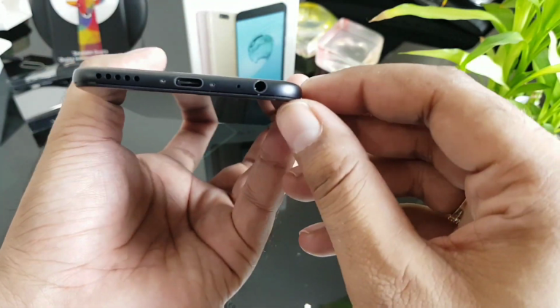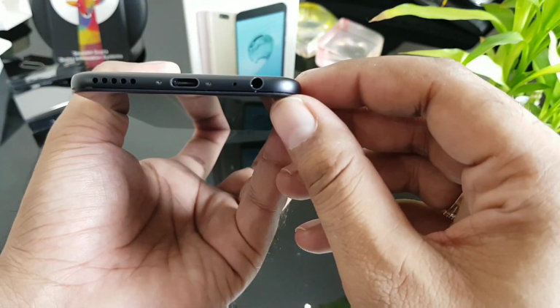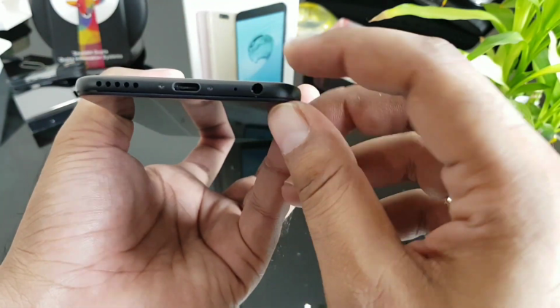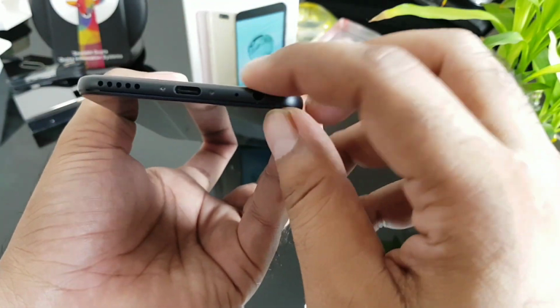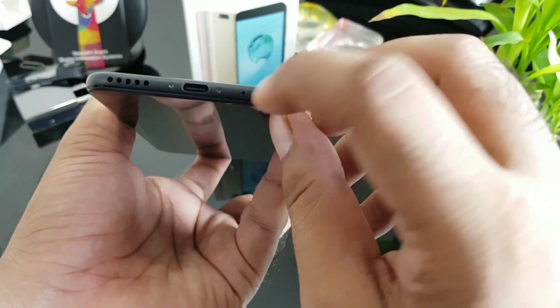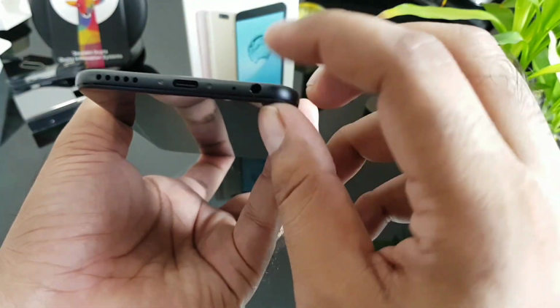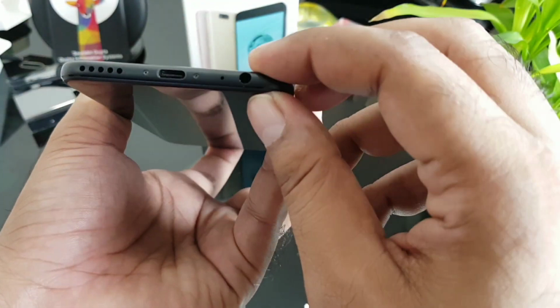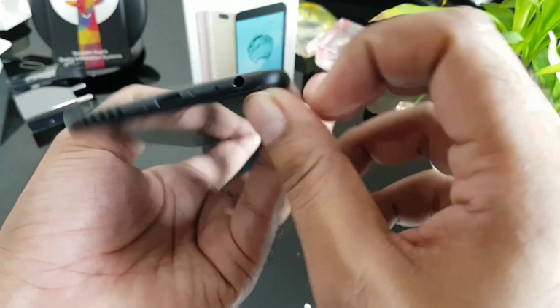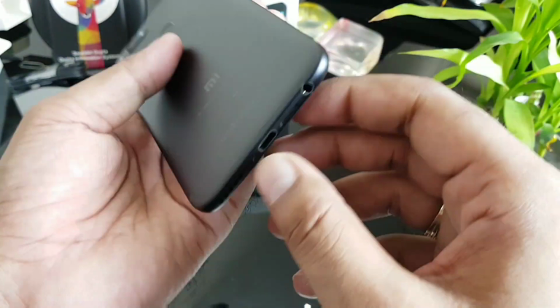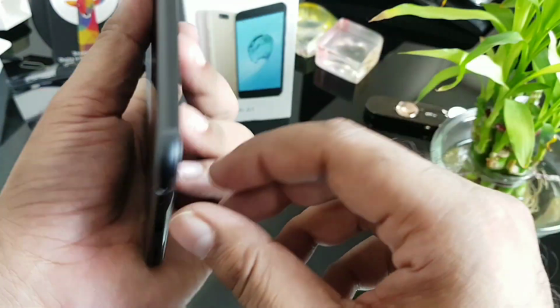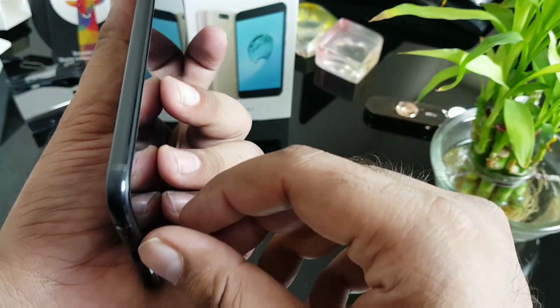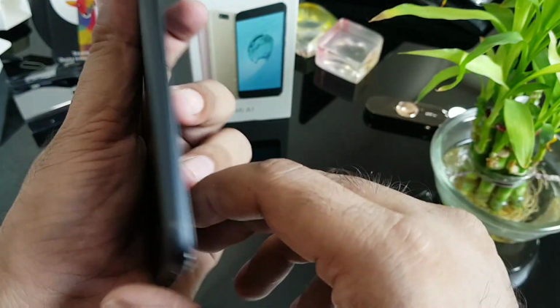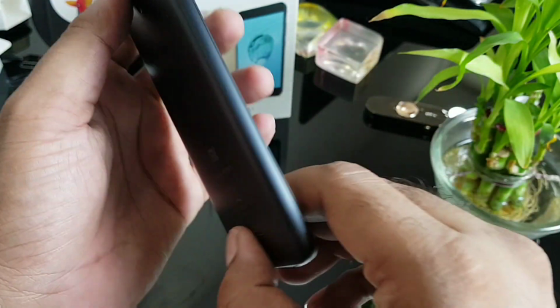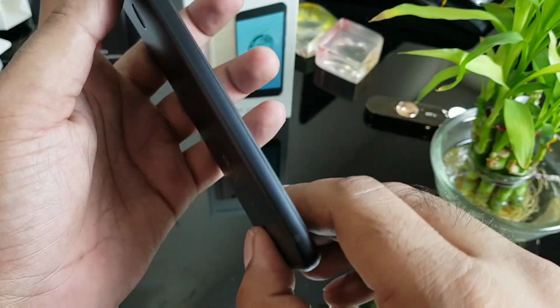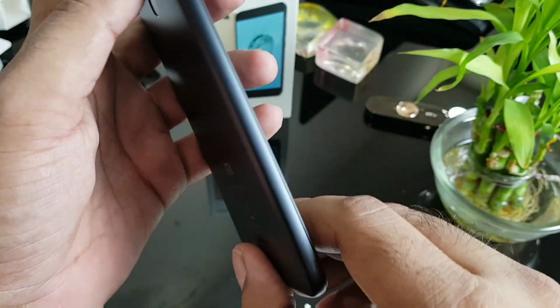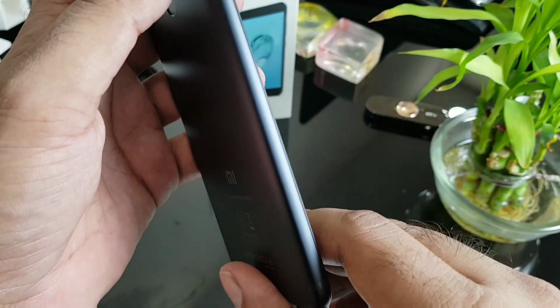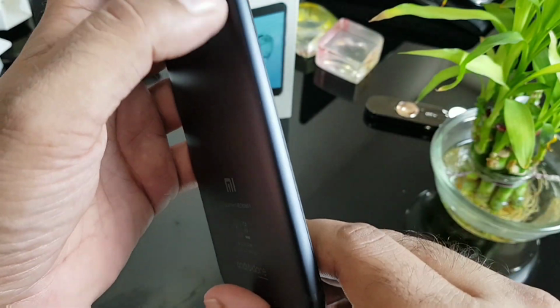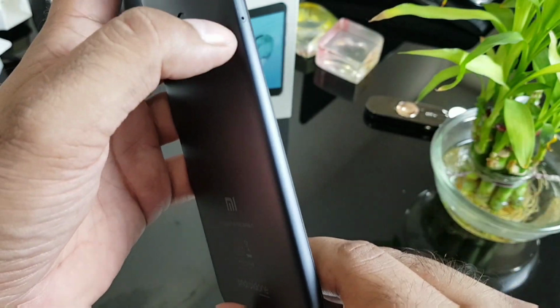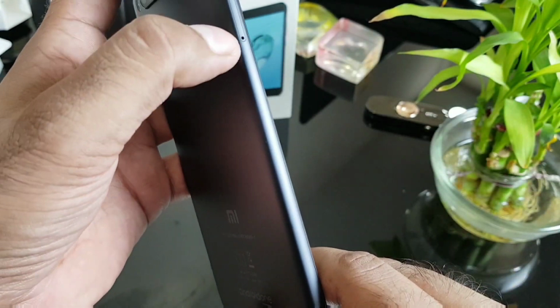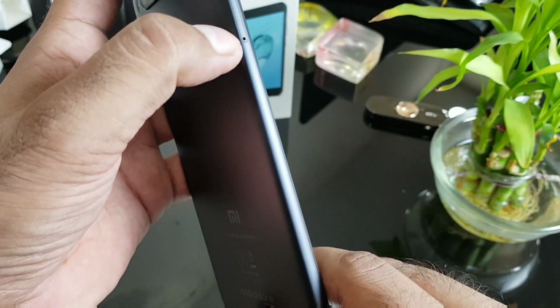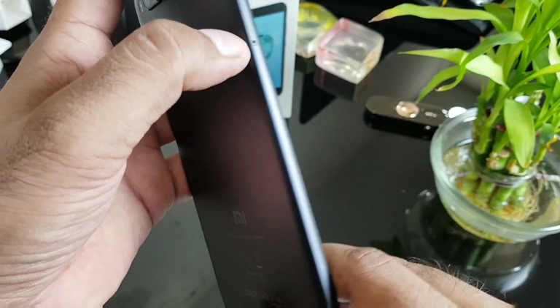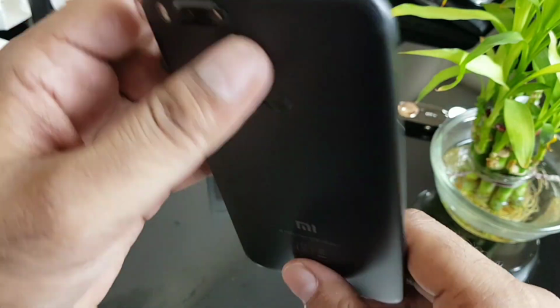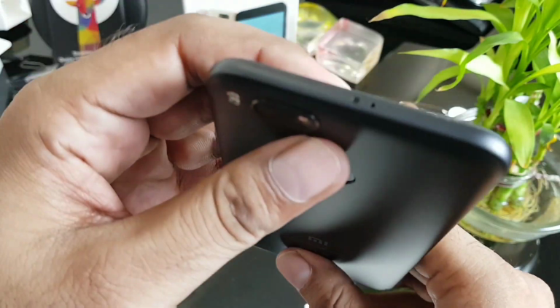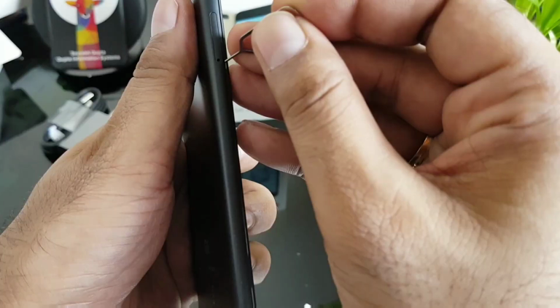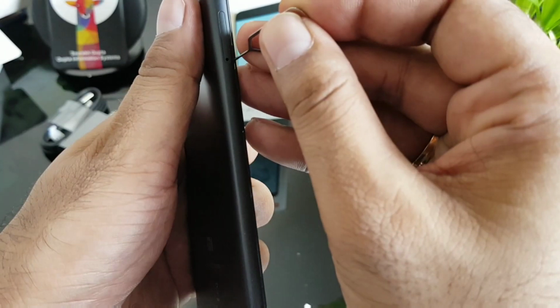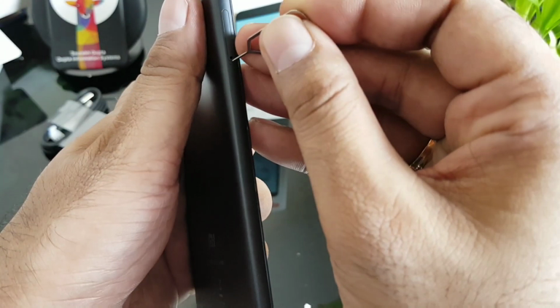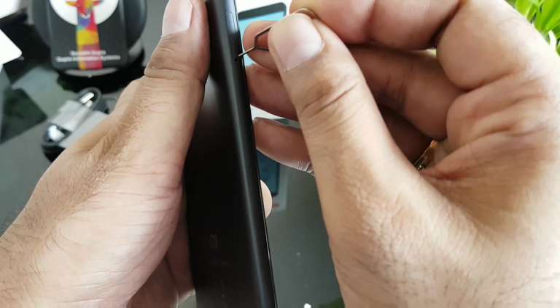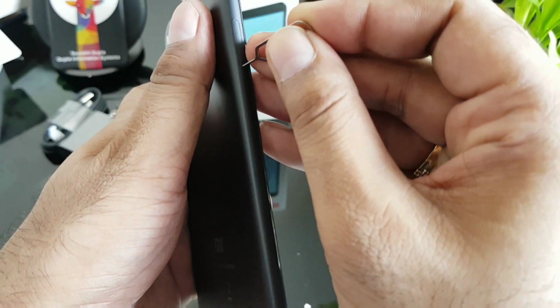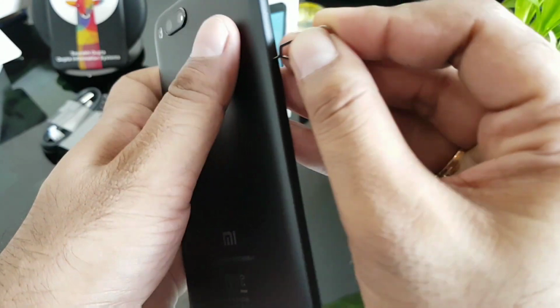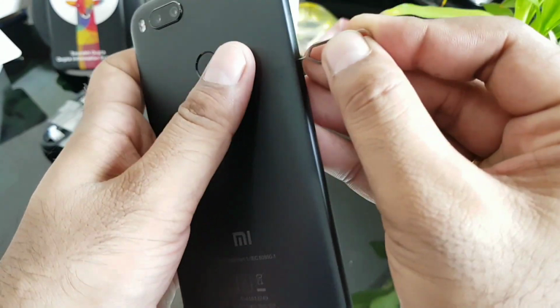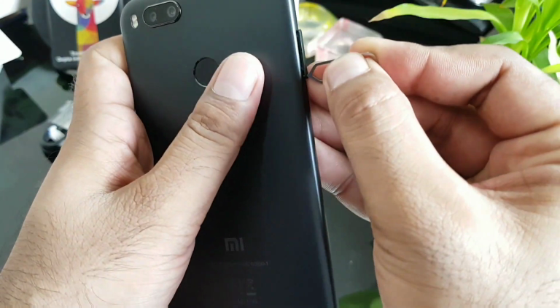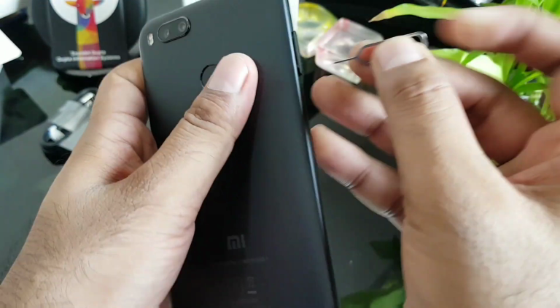Now let's take a closer look at the device itself. There's the Type-C port, speaker, noise-cancellation mic, headphone jack, and the SIM card slot.